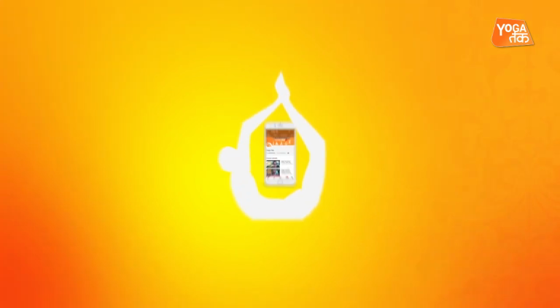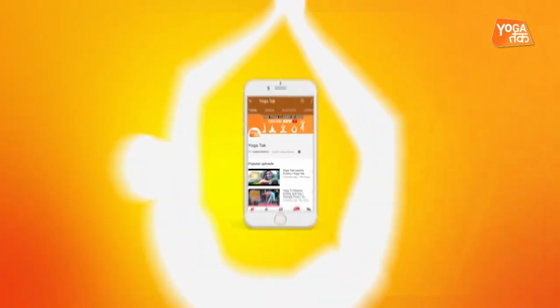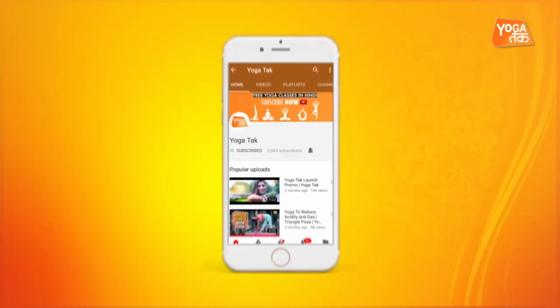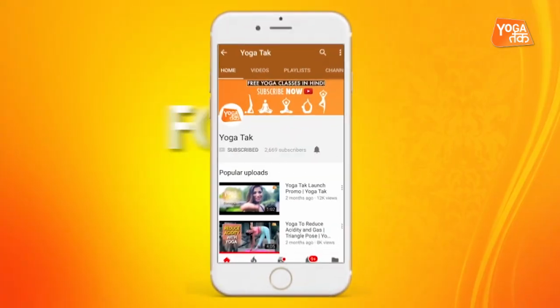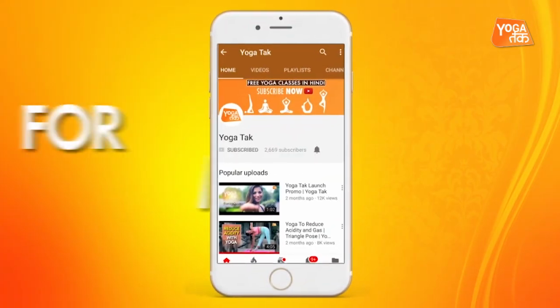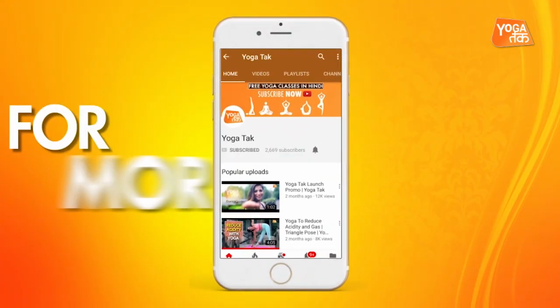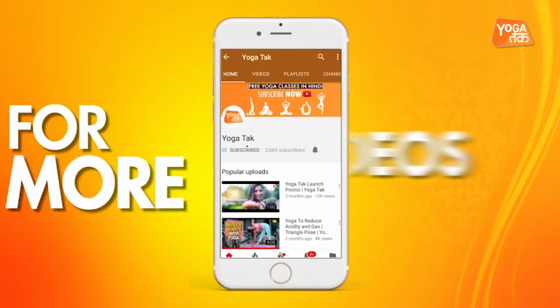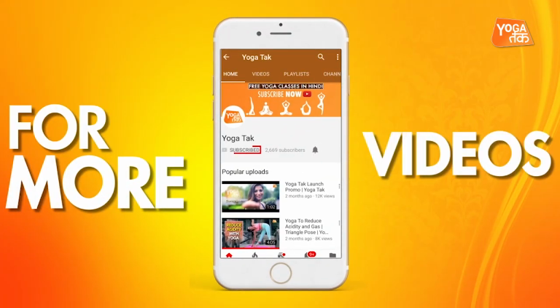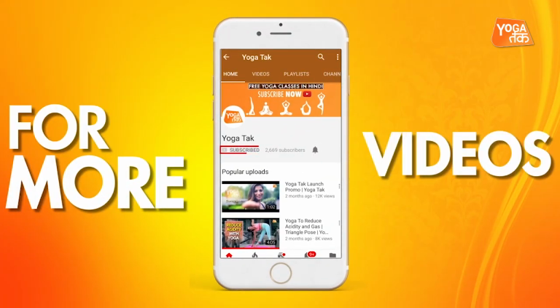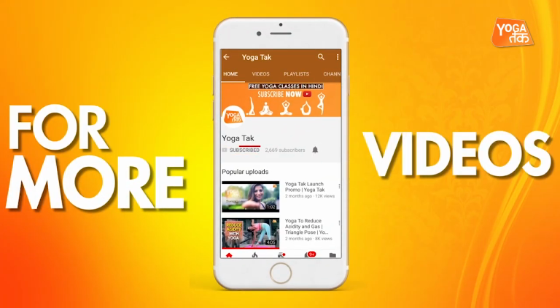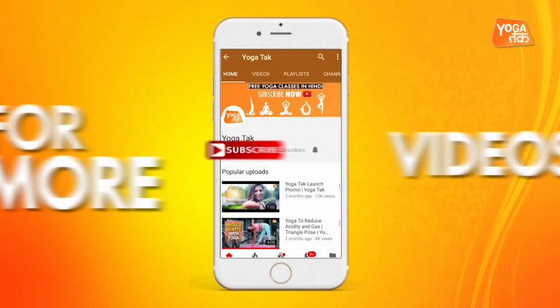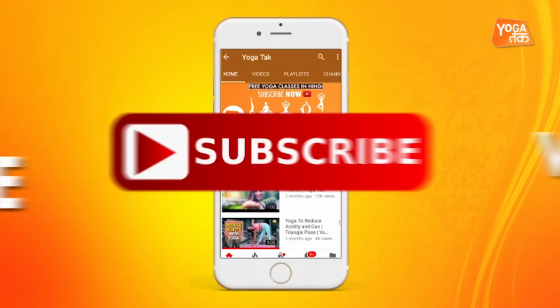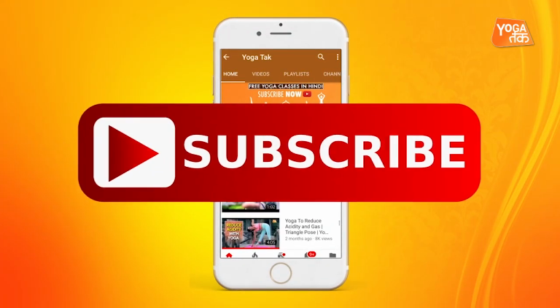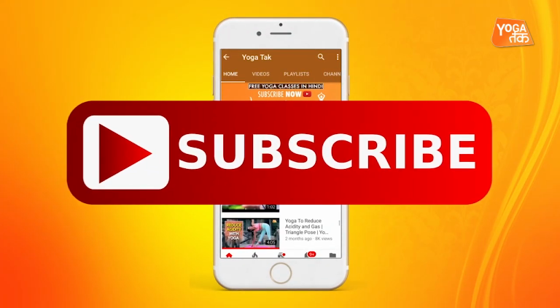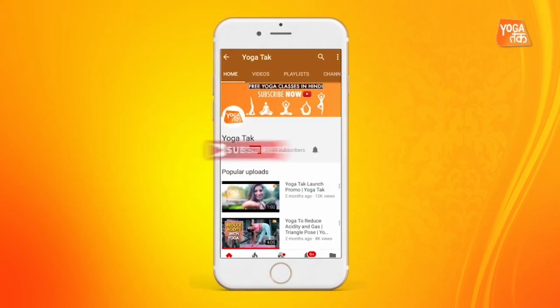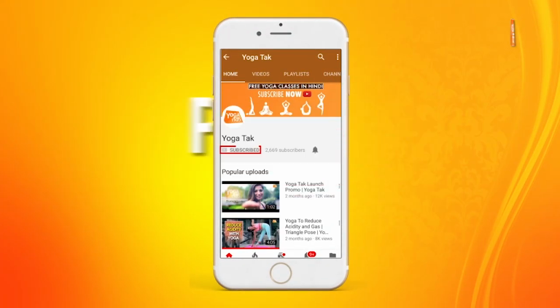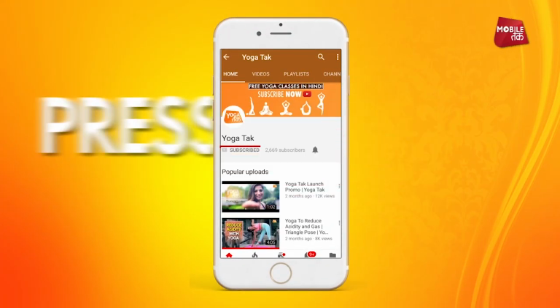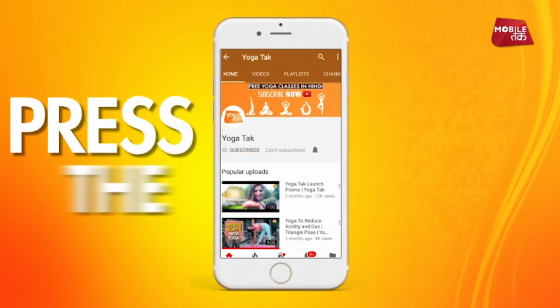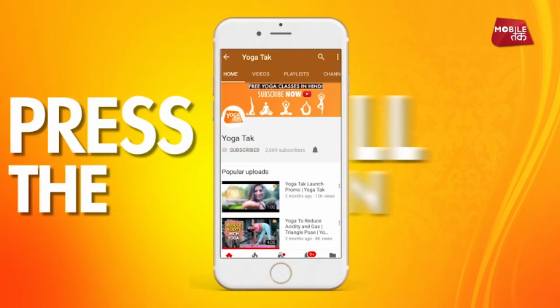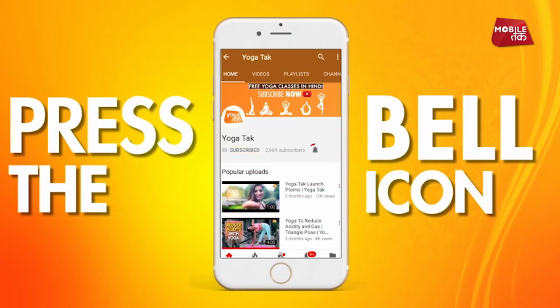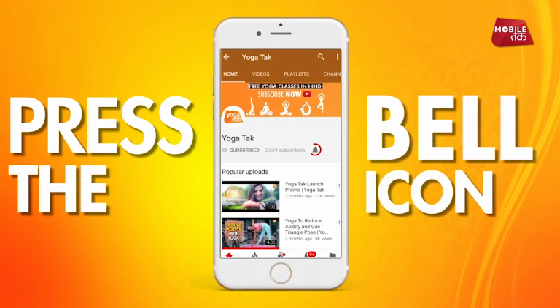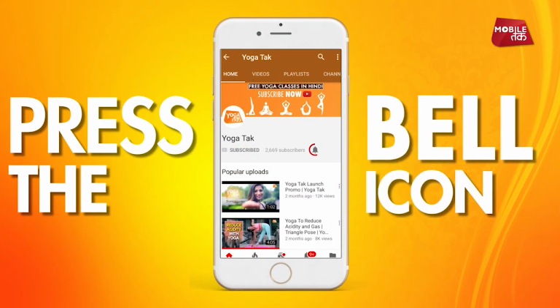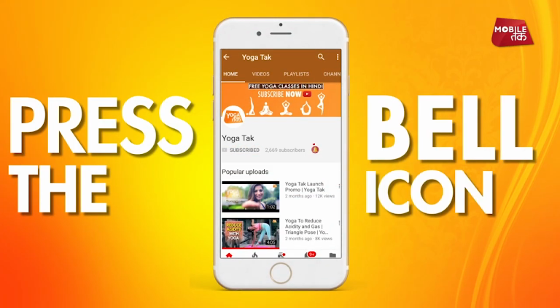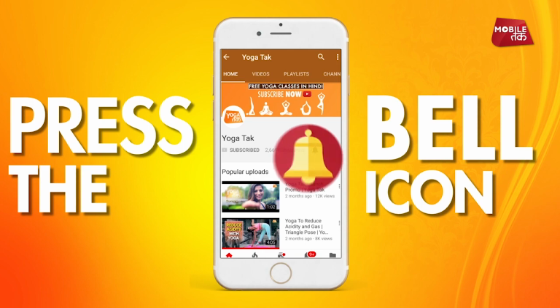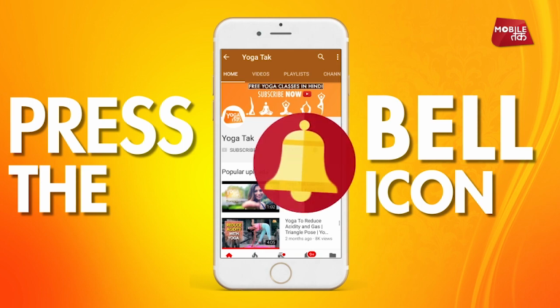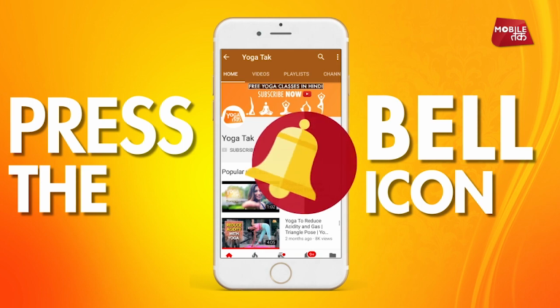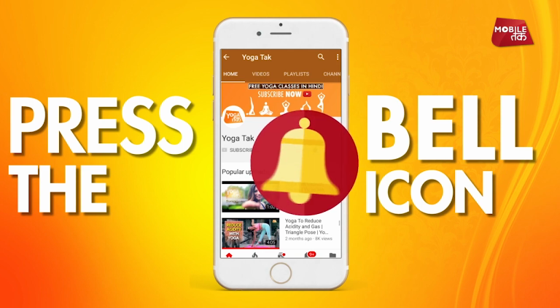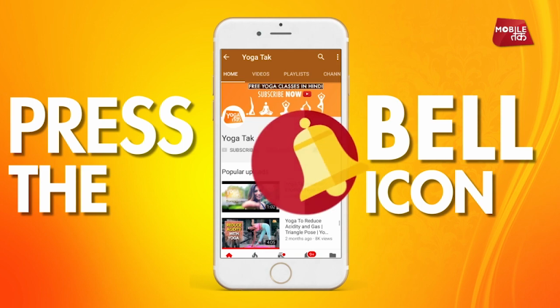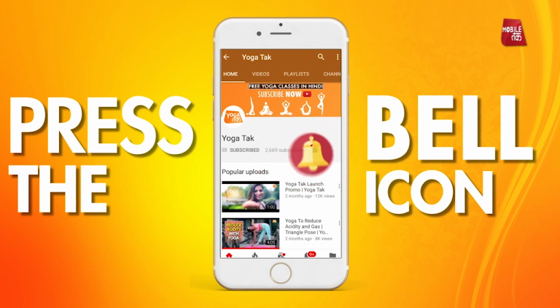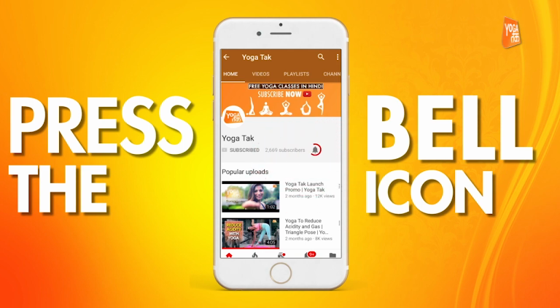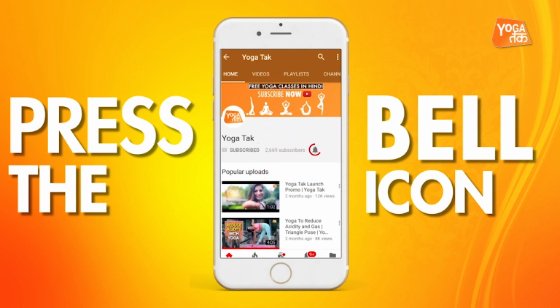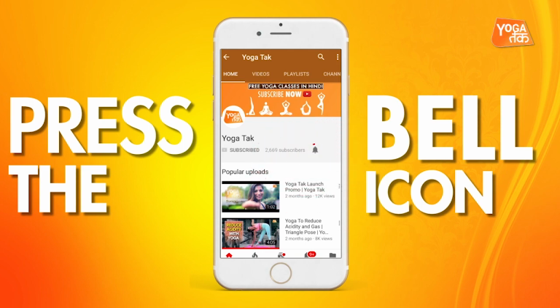For watching Yoga Tak videos, subscribe to the channel and press the bell icon for notifications.